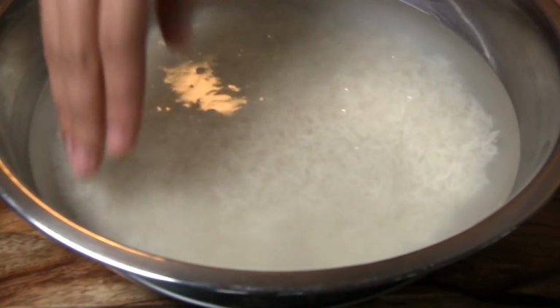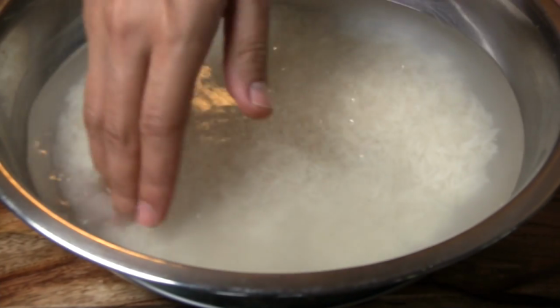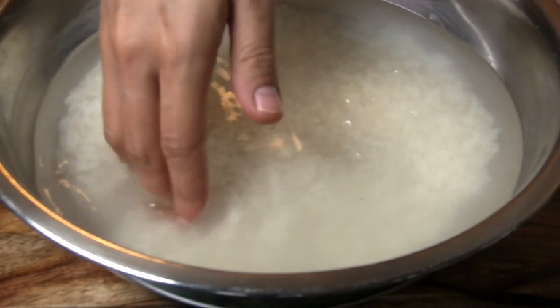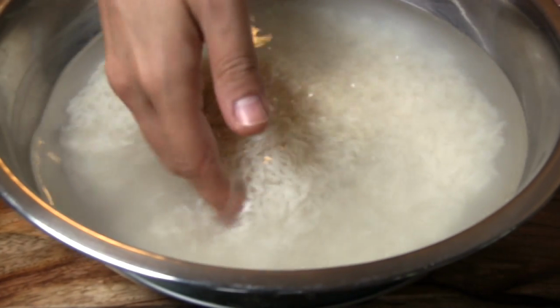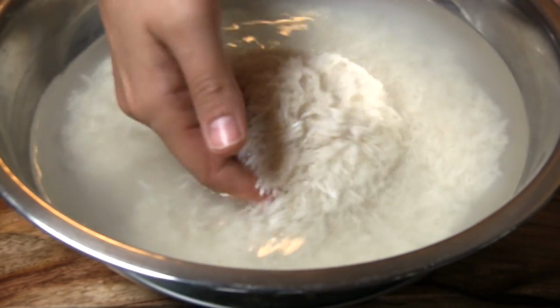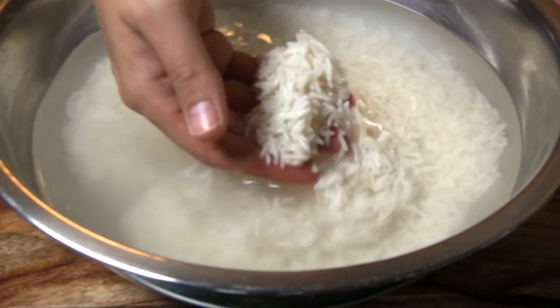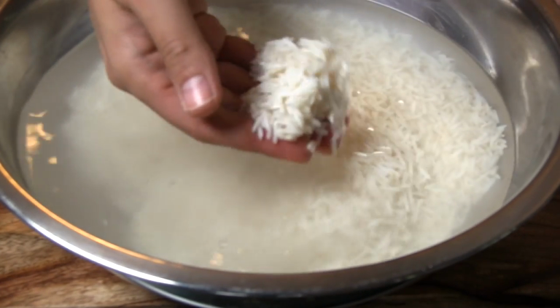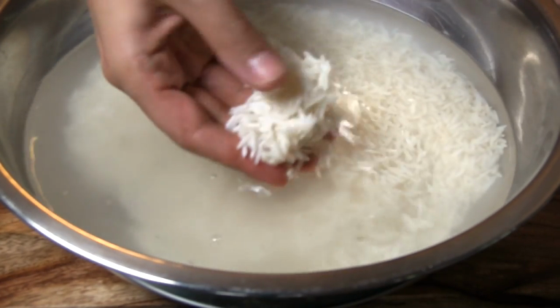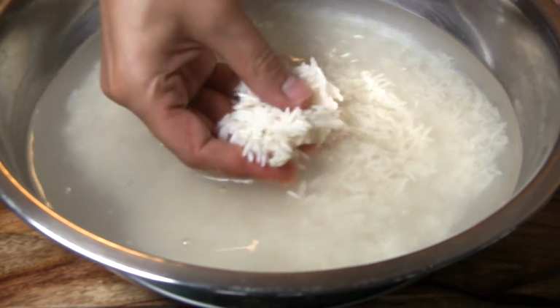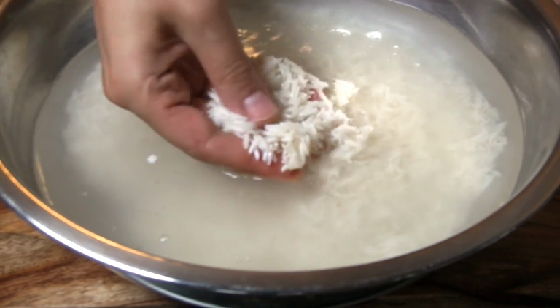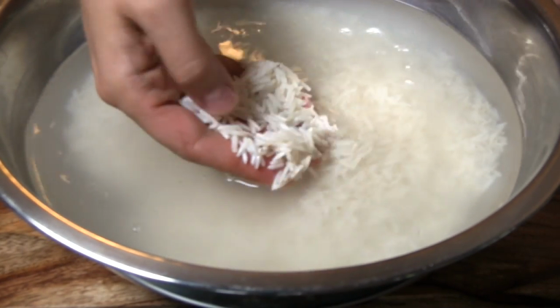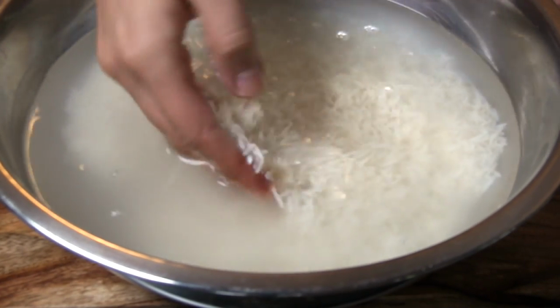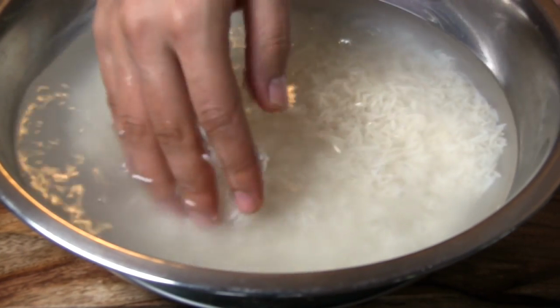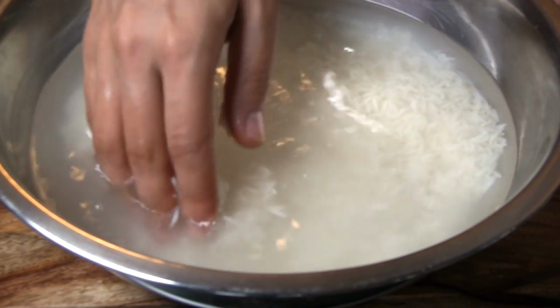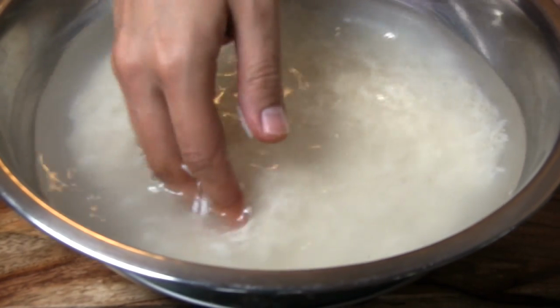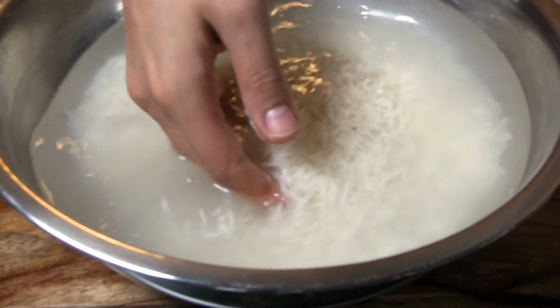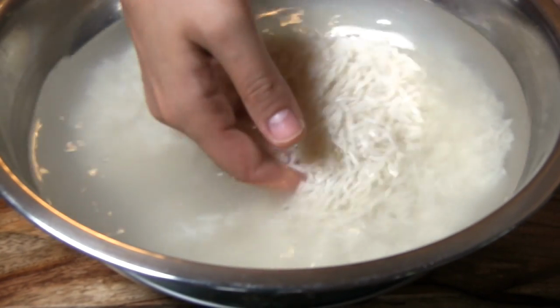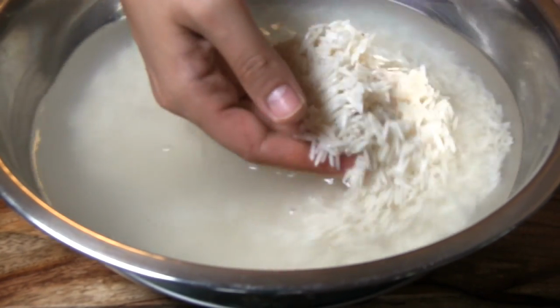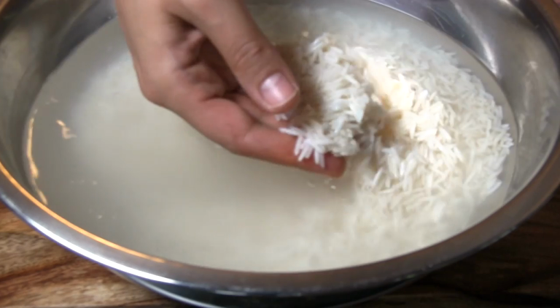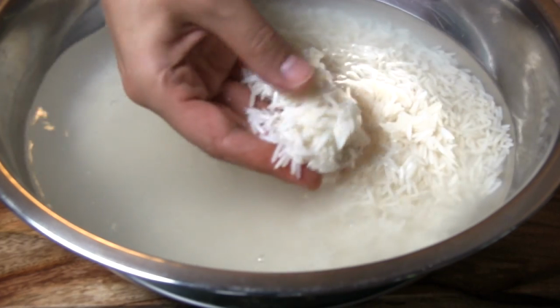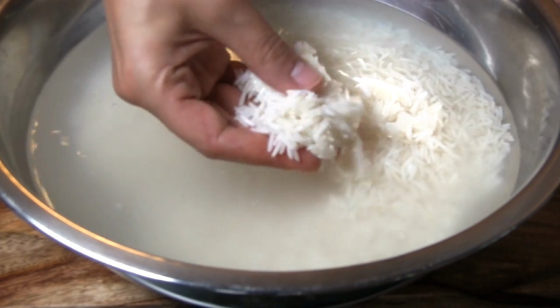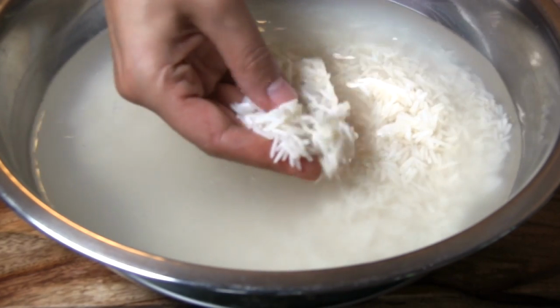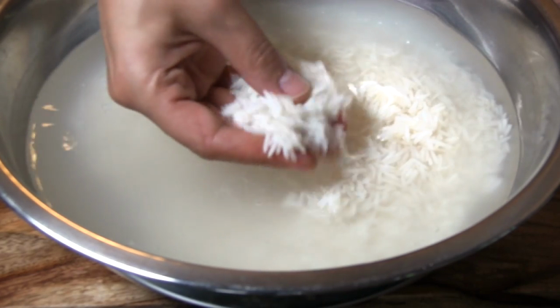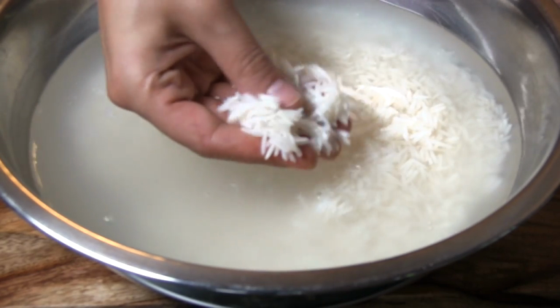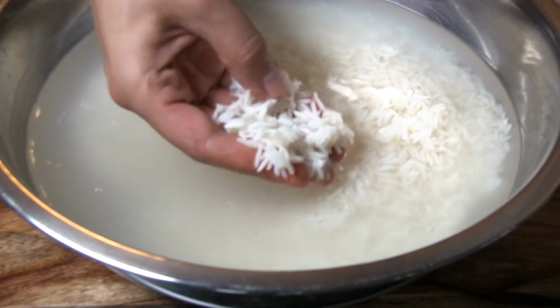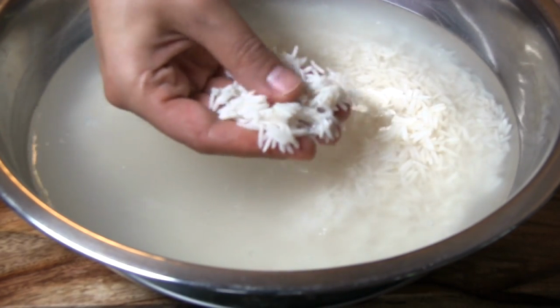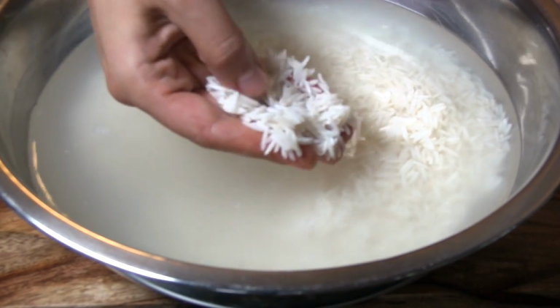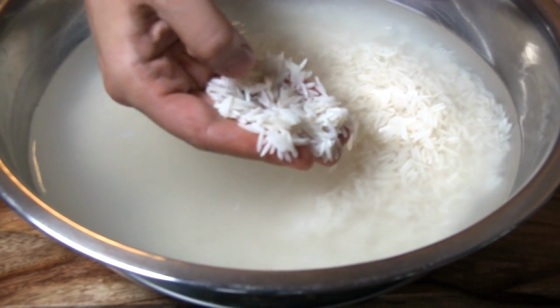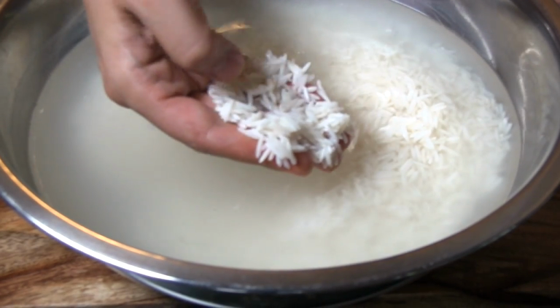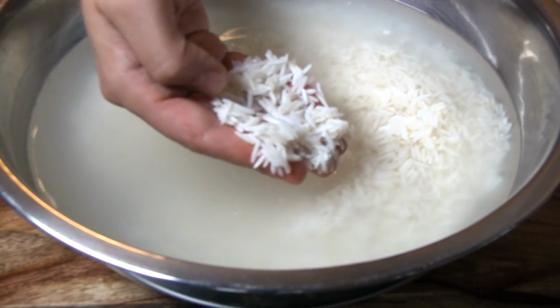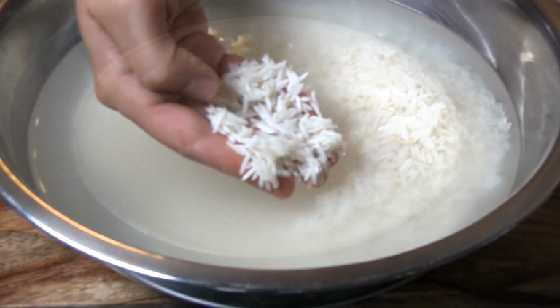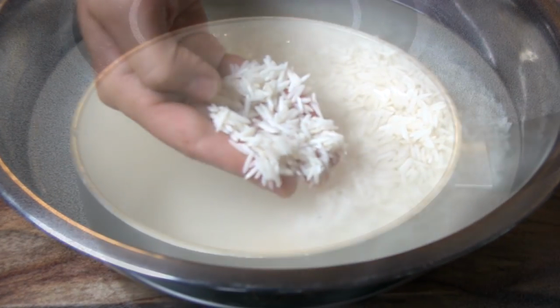Soak 1 to 2 cups of basmati rice and 2 tablespoons of salt in cold water for a few hours or overnight.